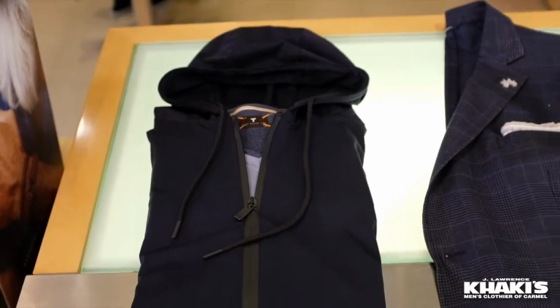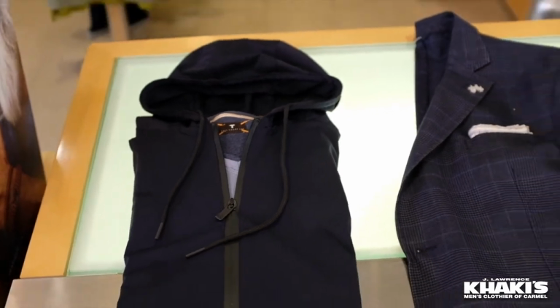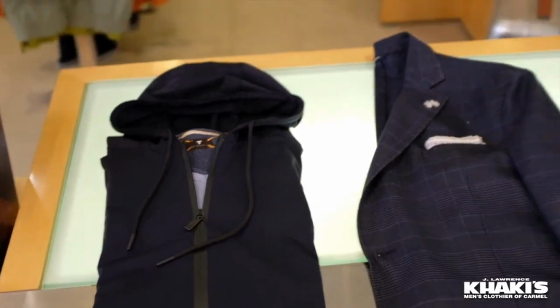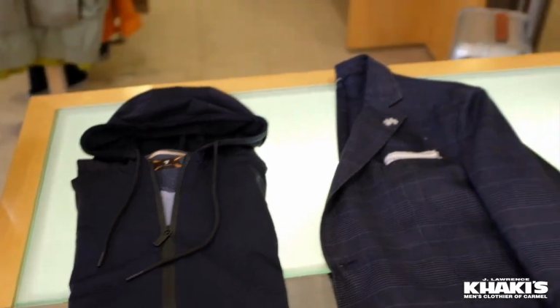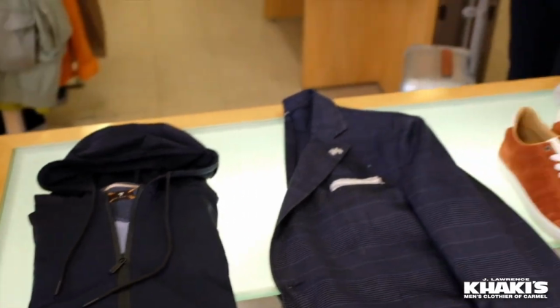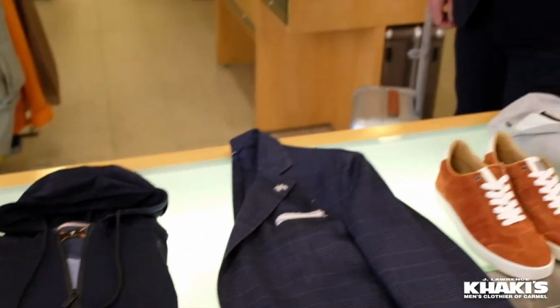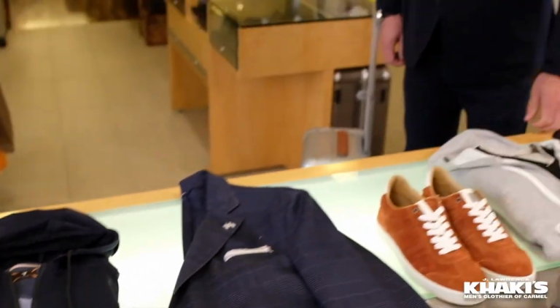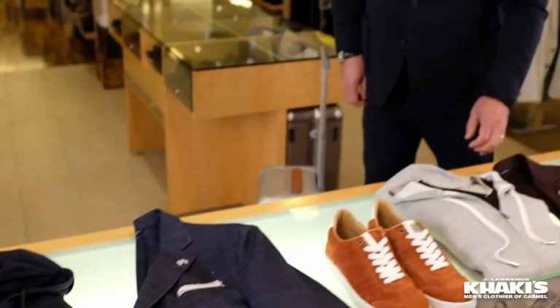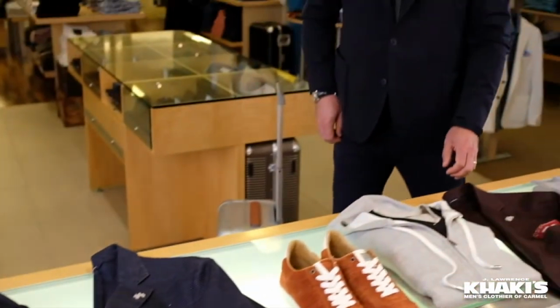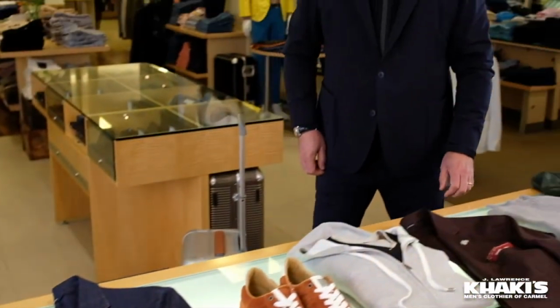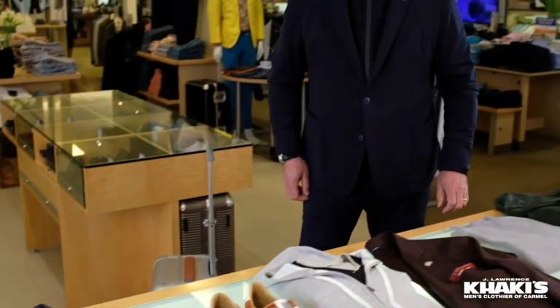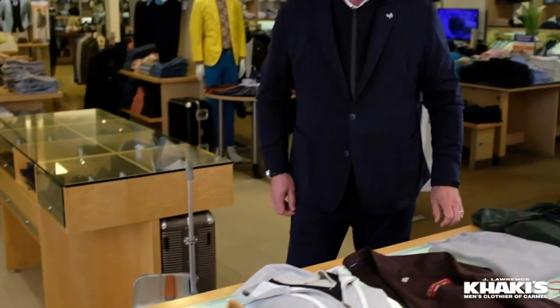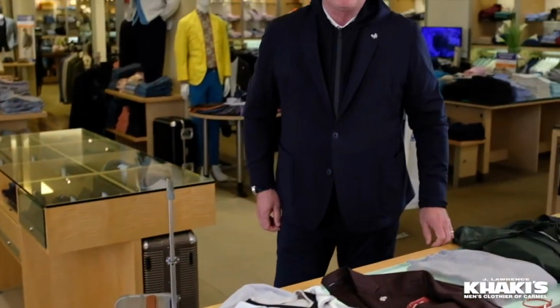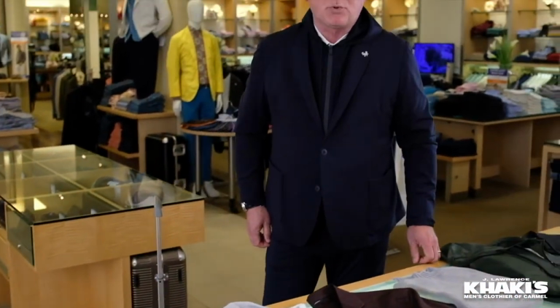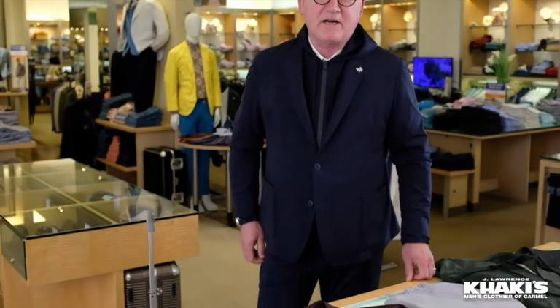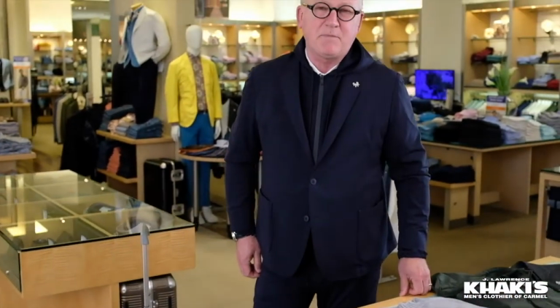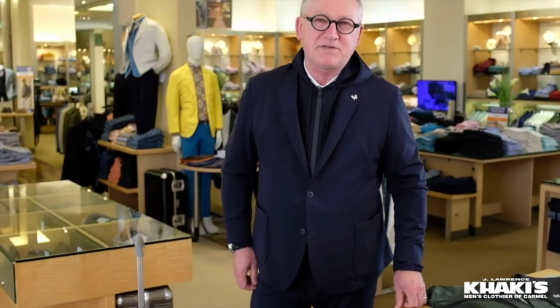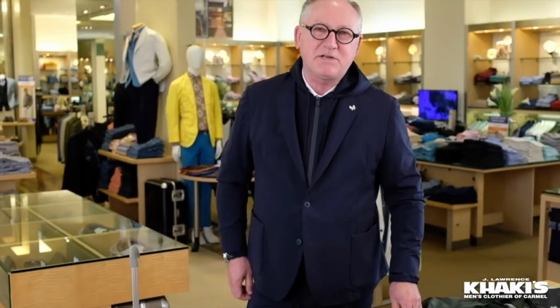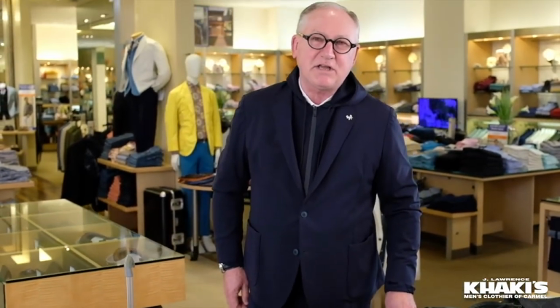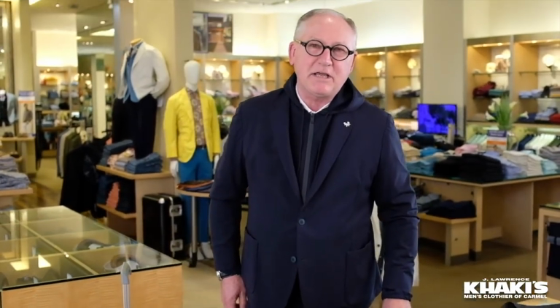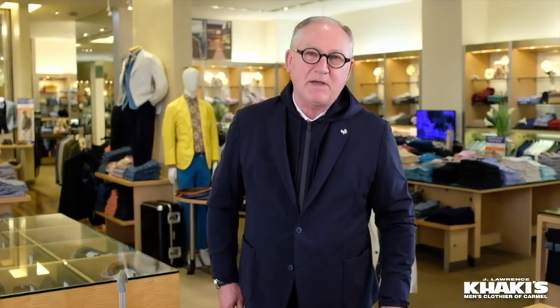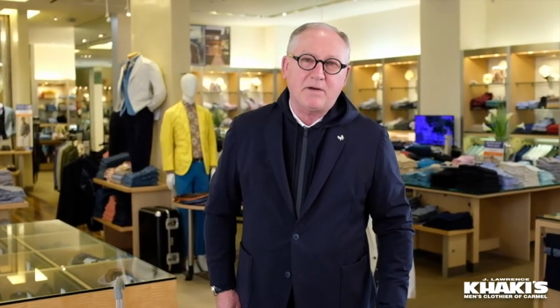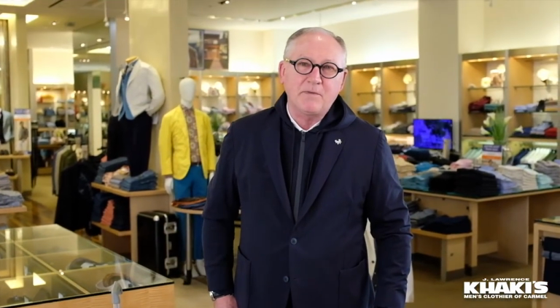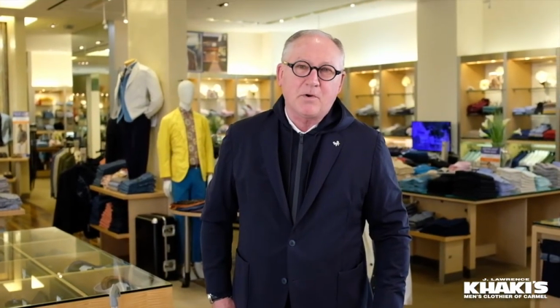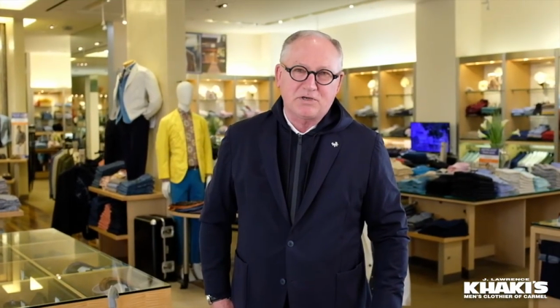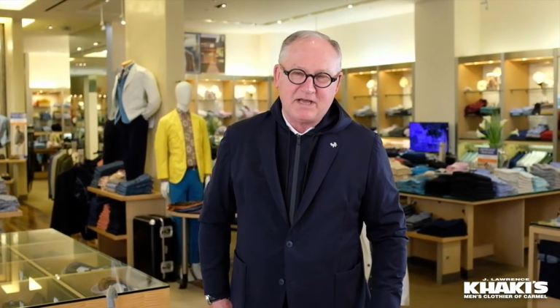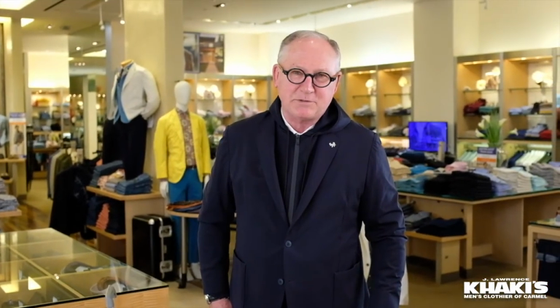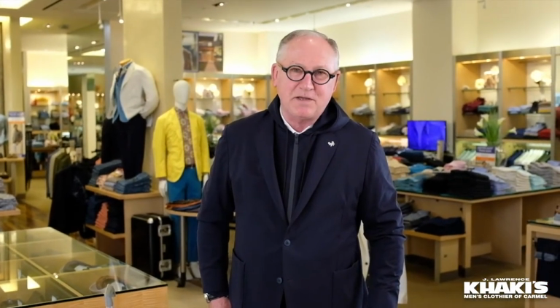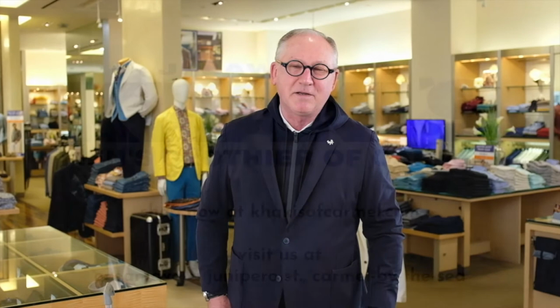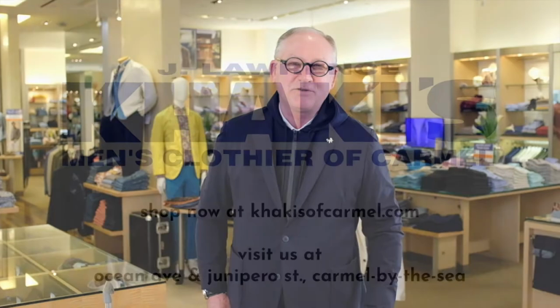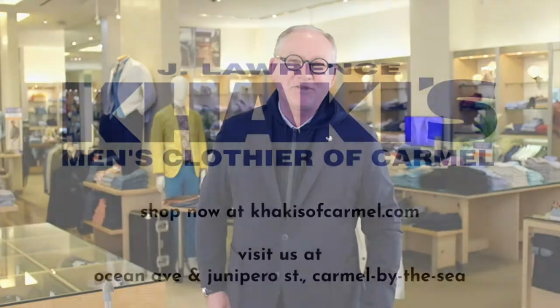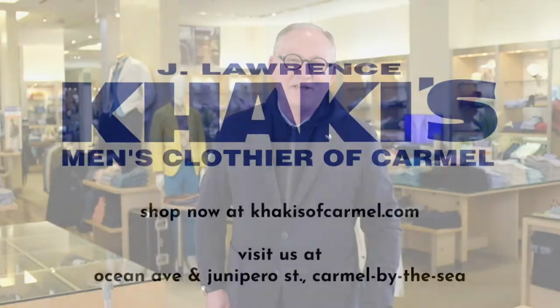Jim from Khakis. Any questions — direct message, email, or text me. See ya.